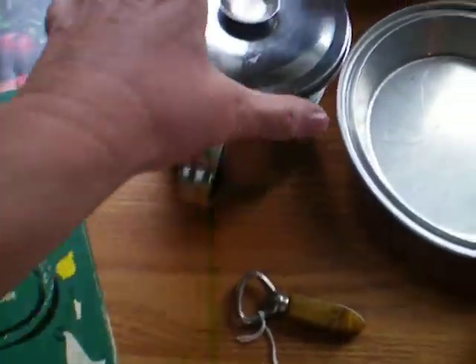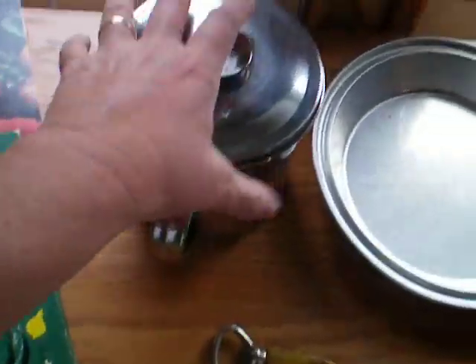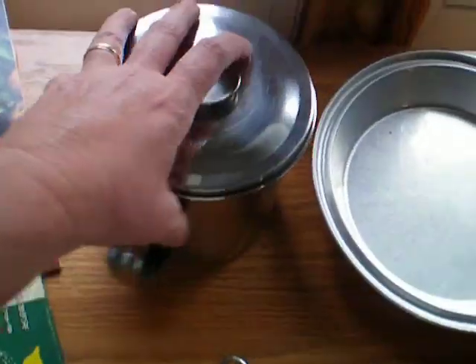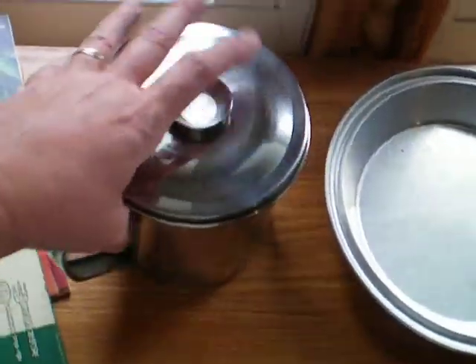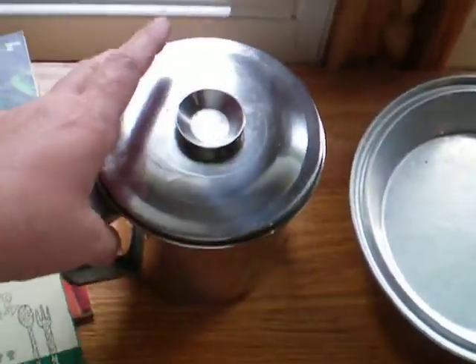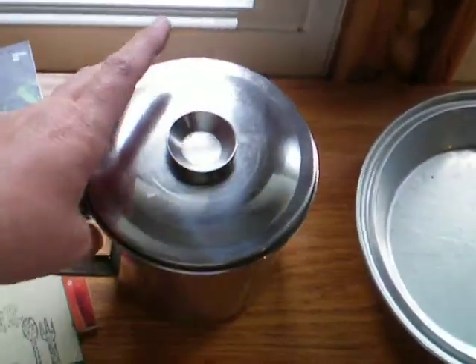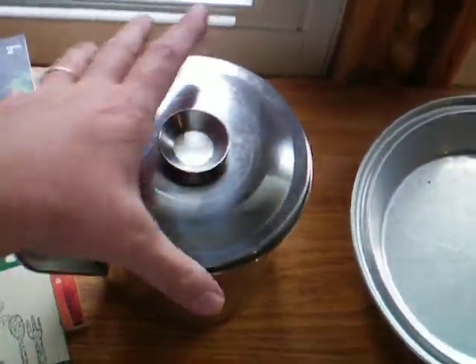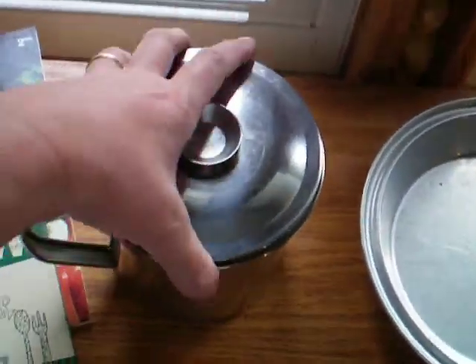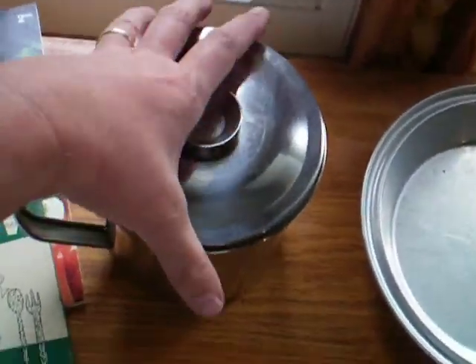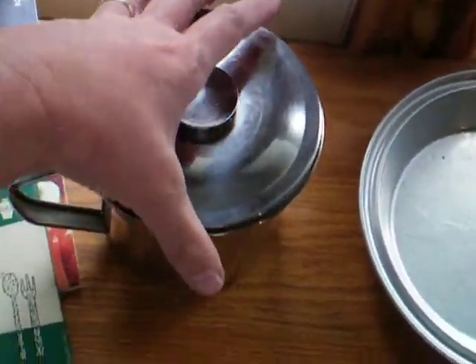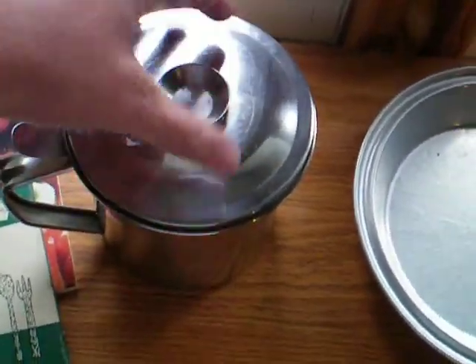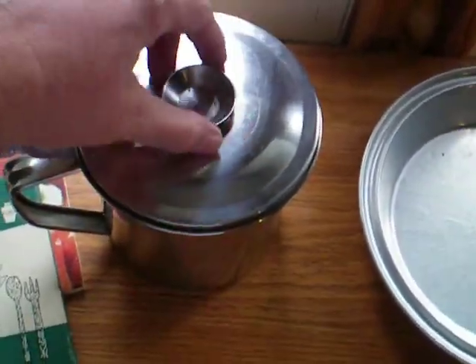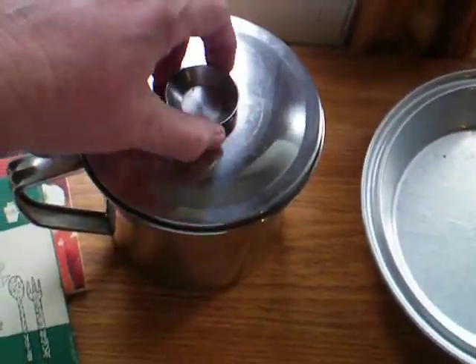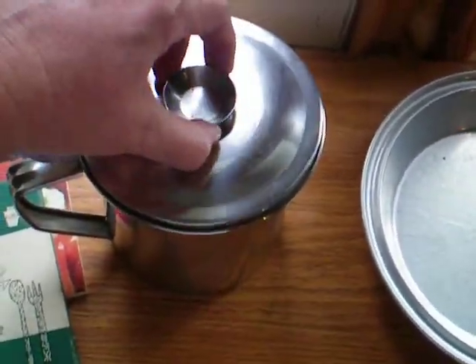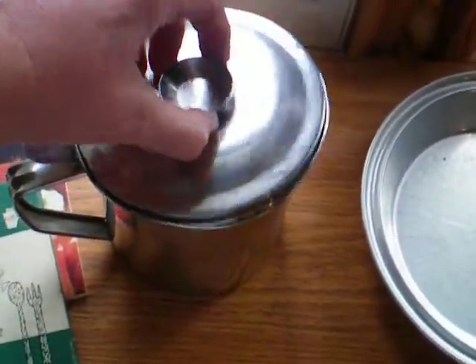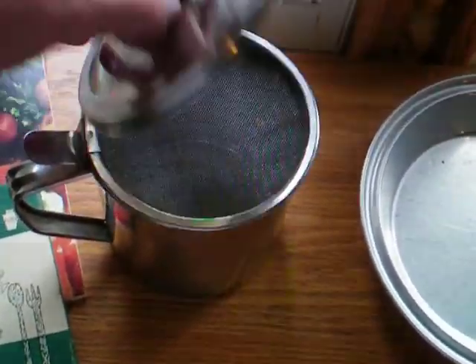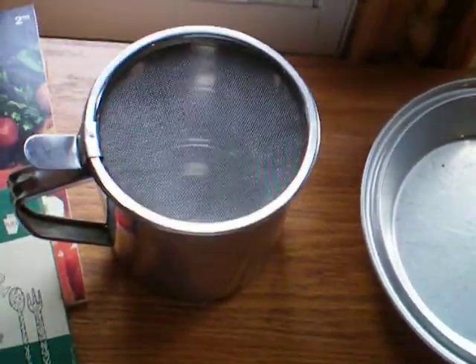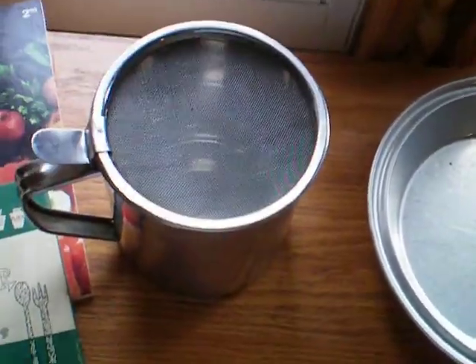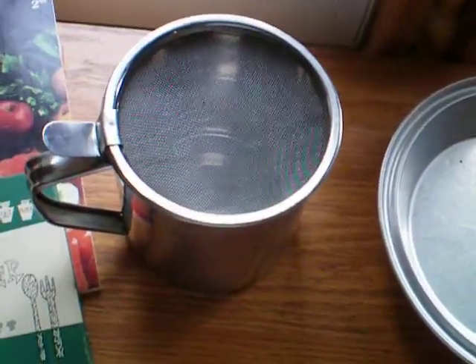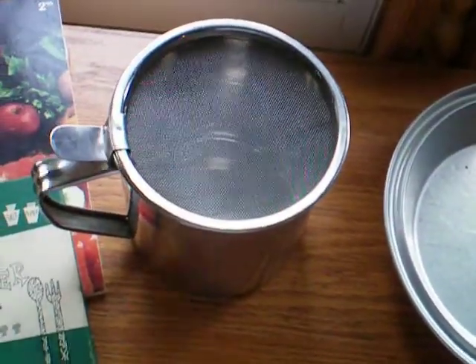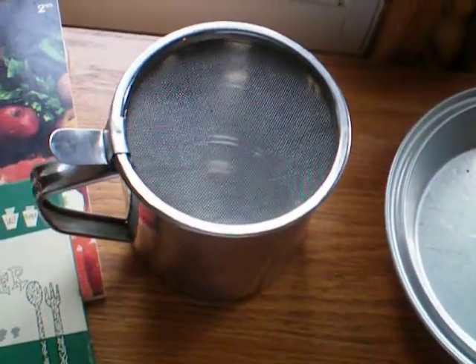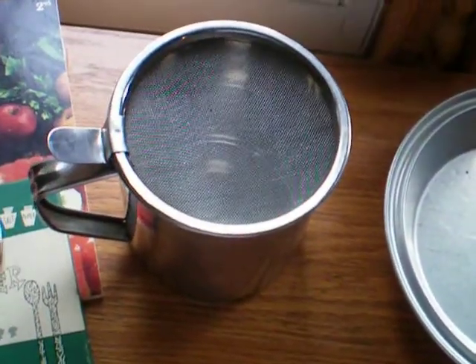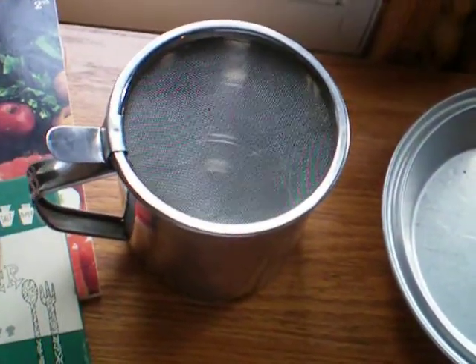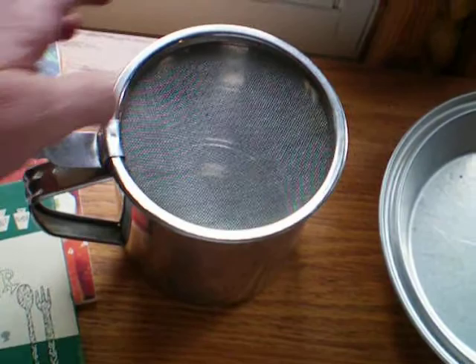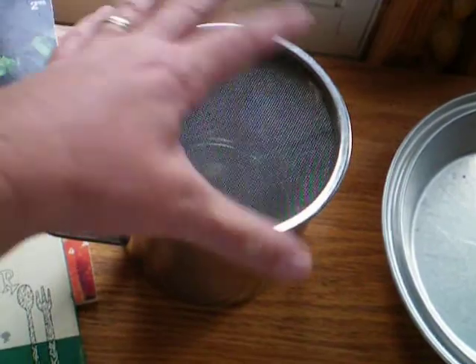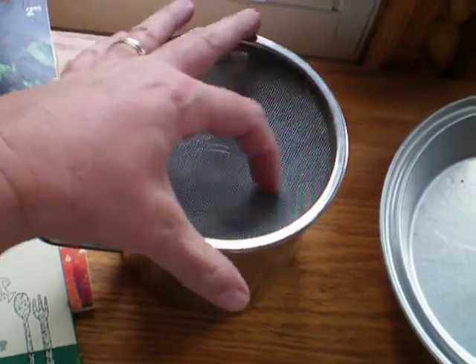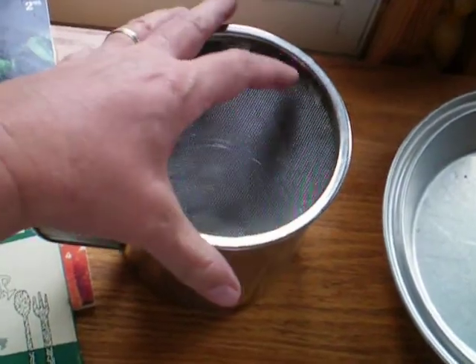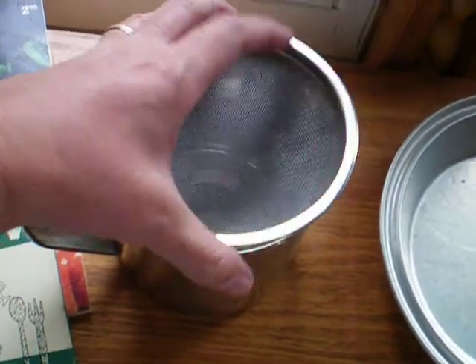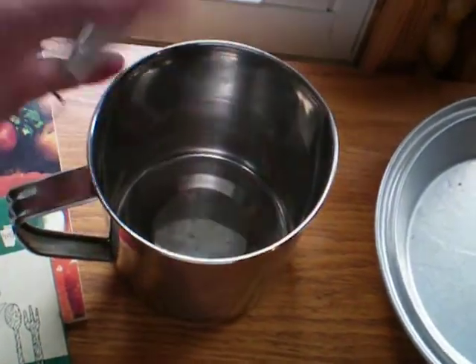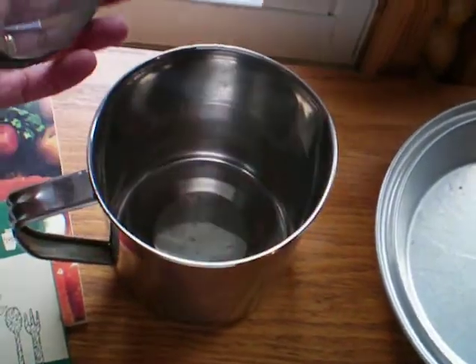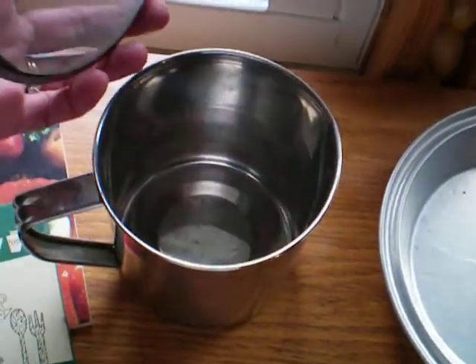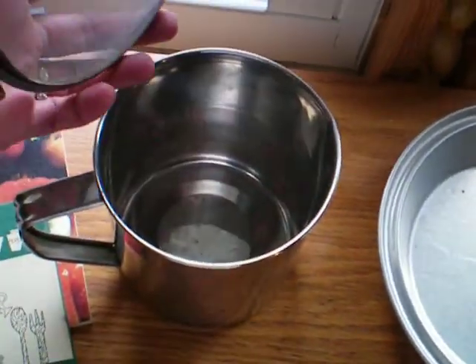We've been looking and looking for a grease container, and we finally found one. It's got the strainer and everything with it.